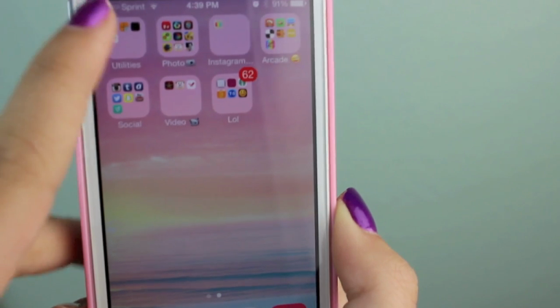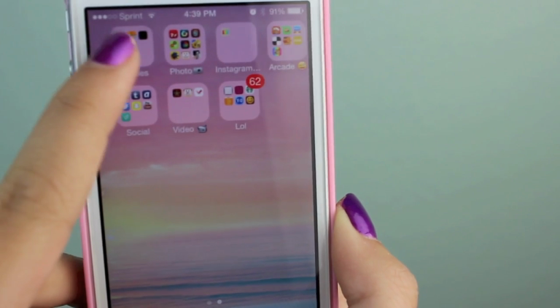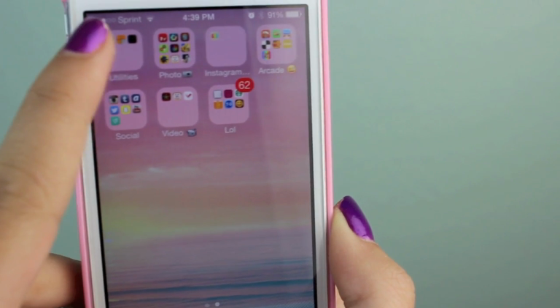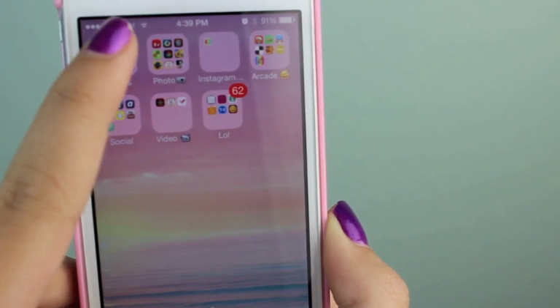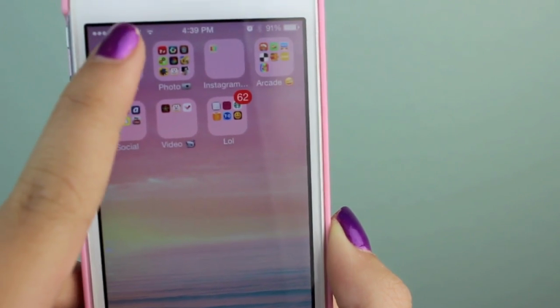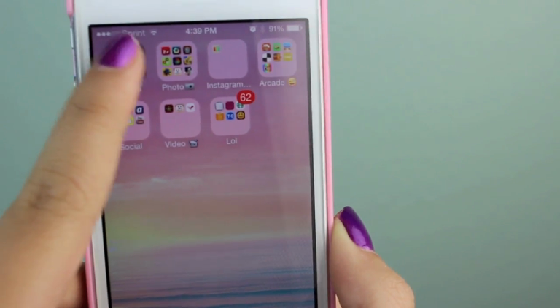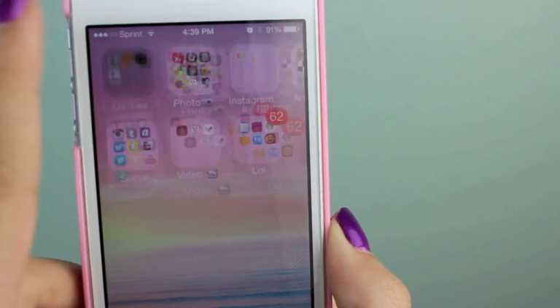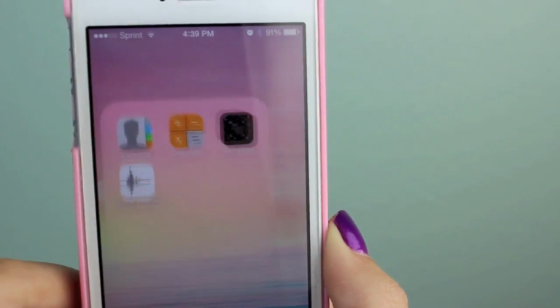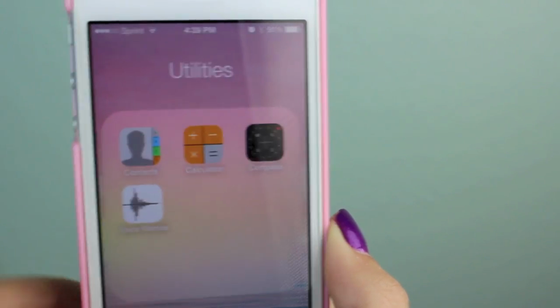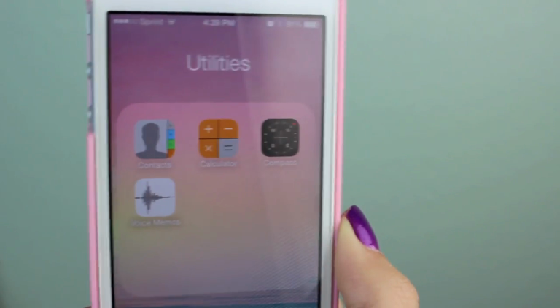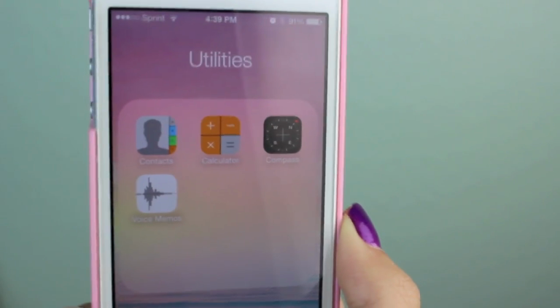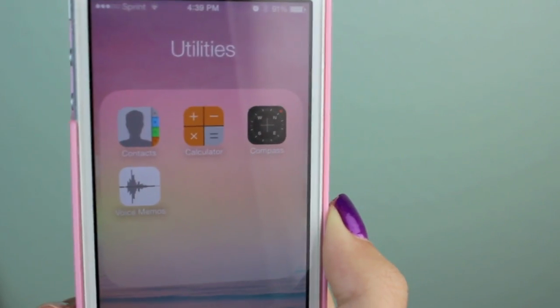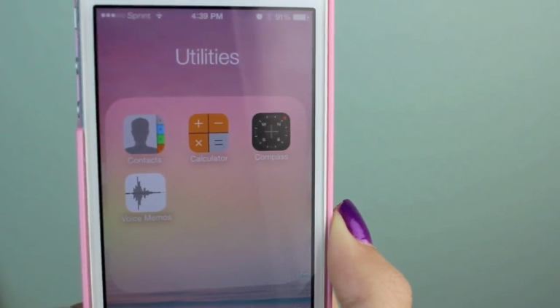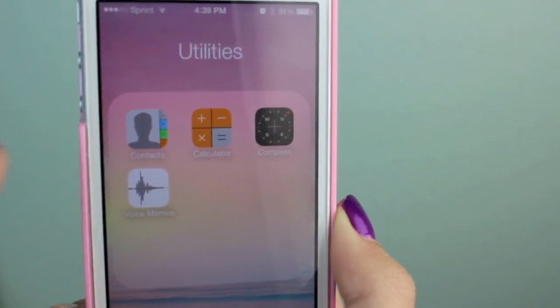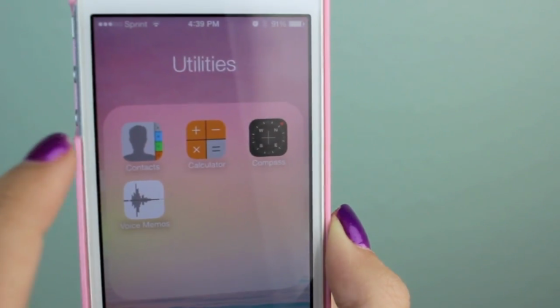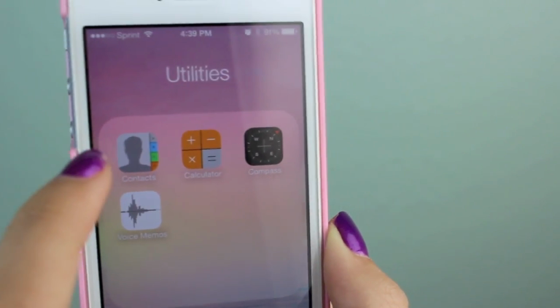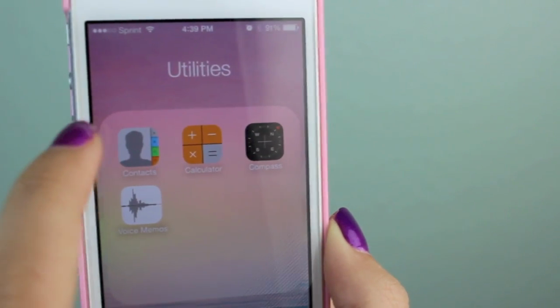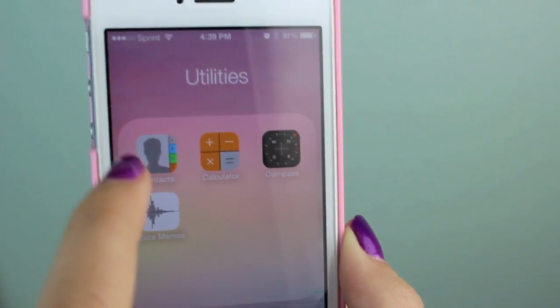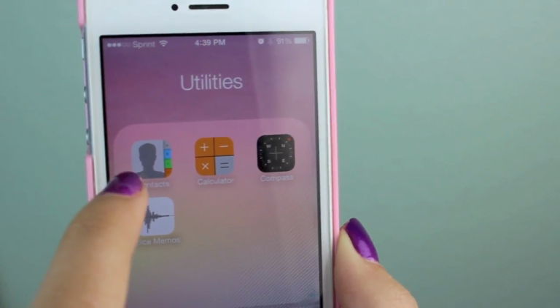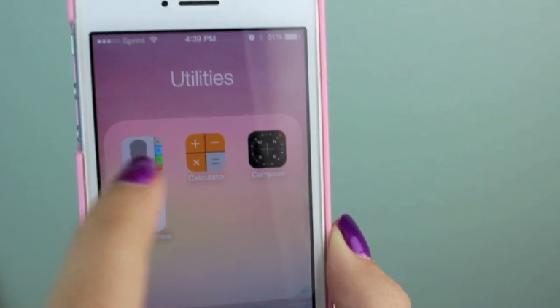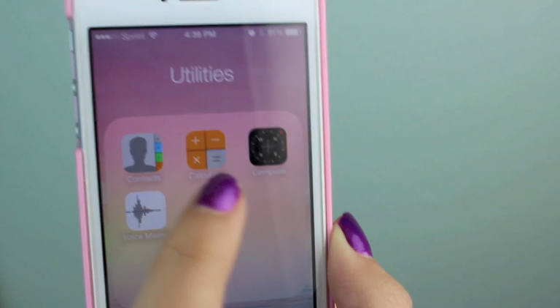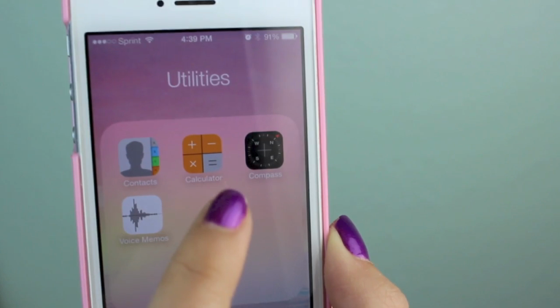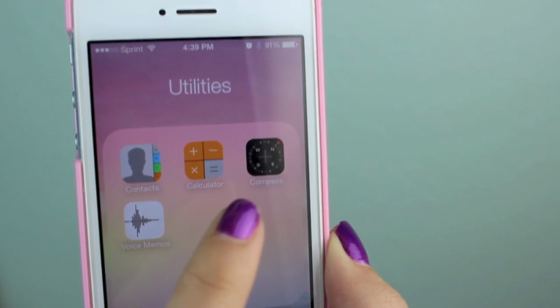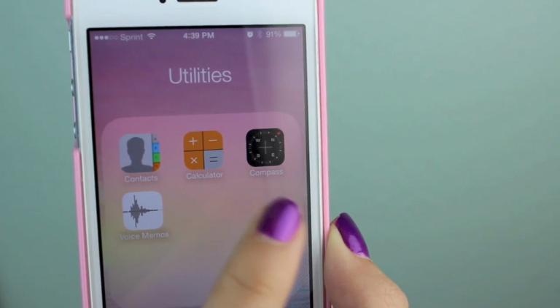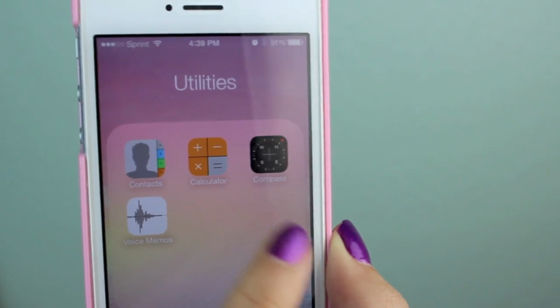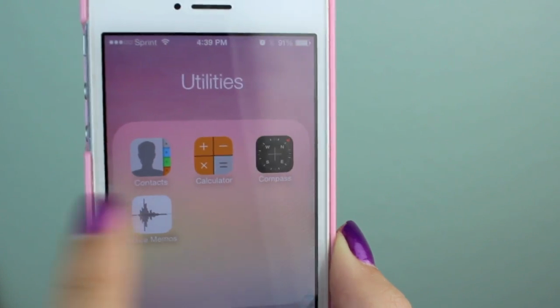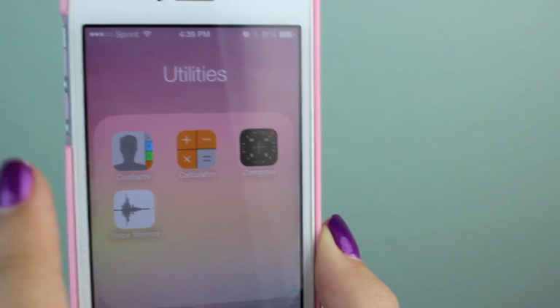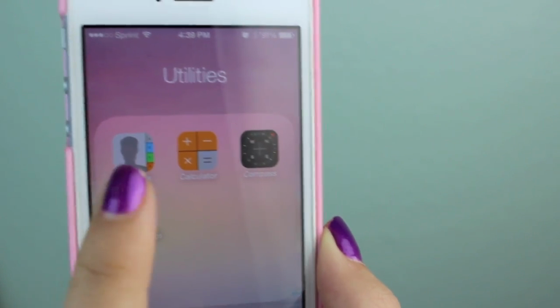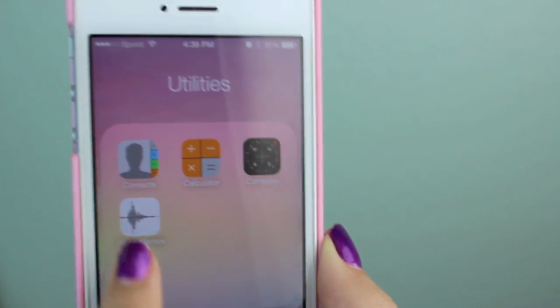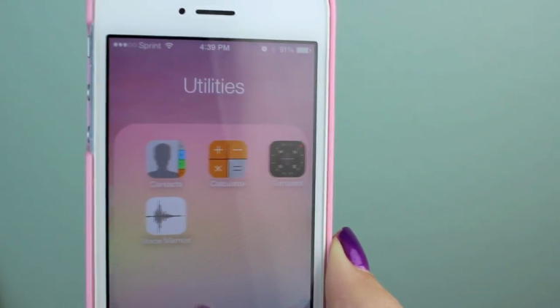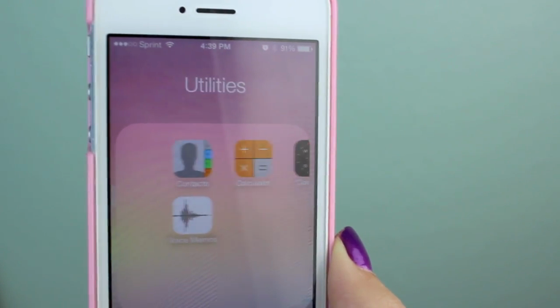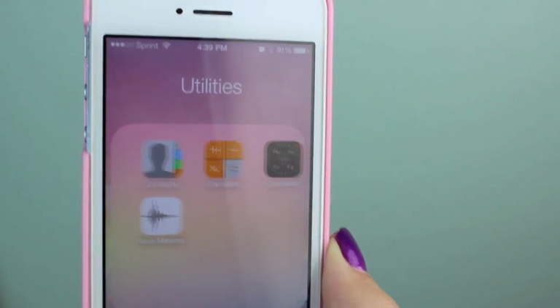On the second page, the first folder is Utilities — also boring stuff — and I just have Contacts, Calculator, Compass, and Voice Memos.